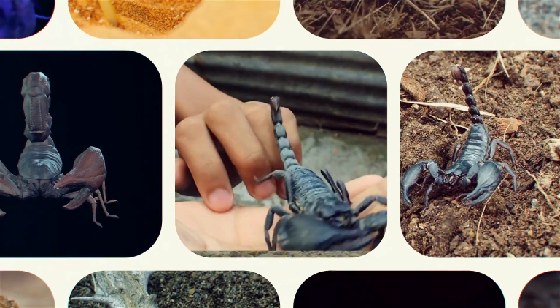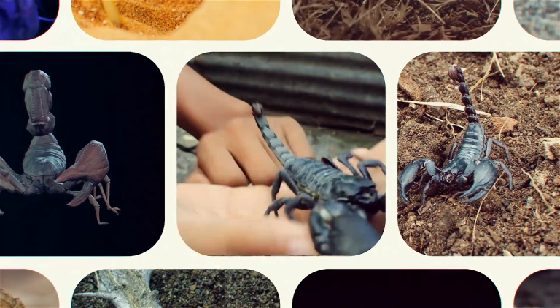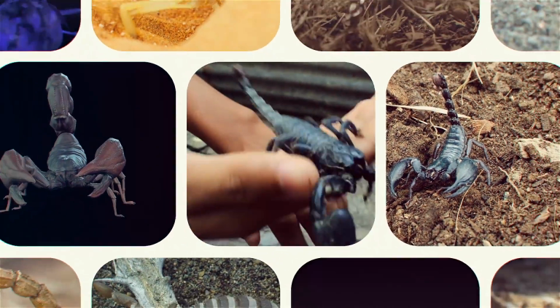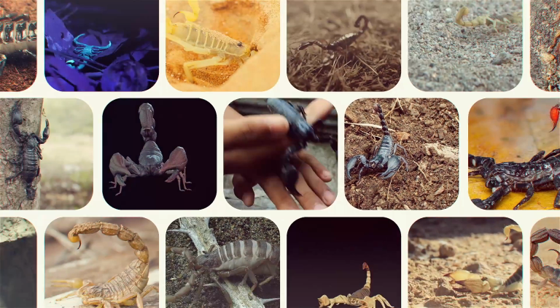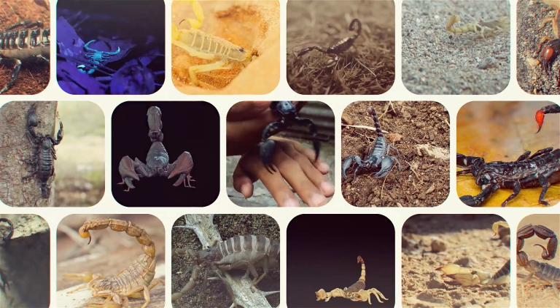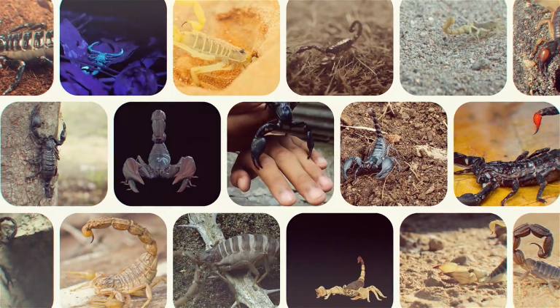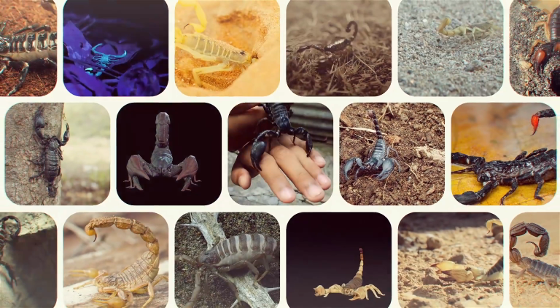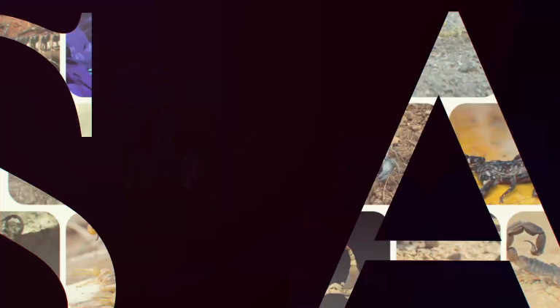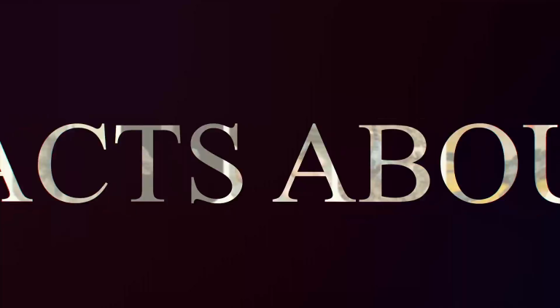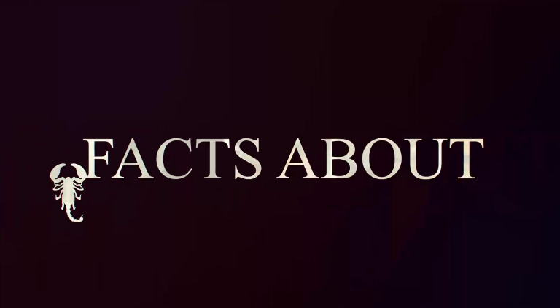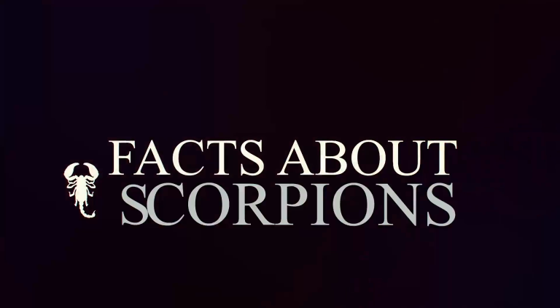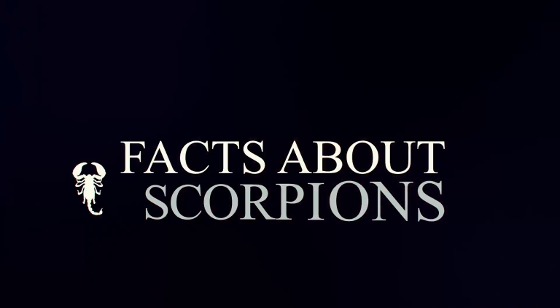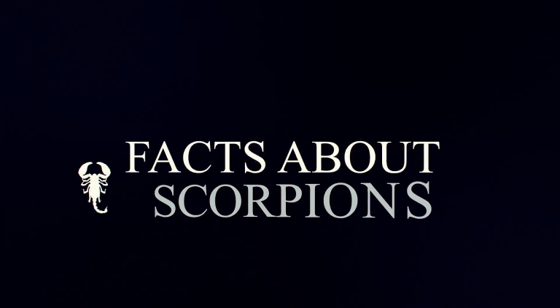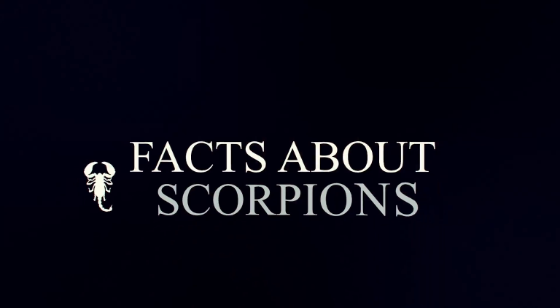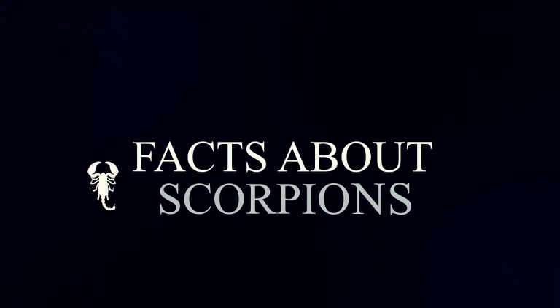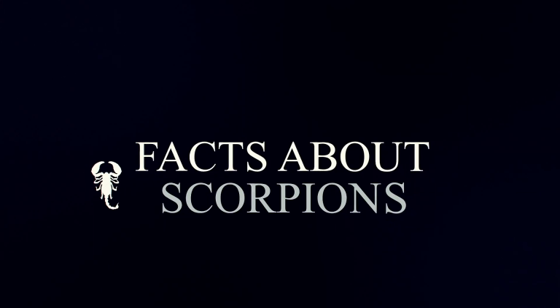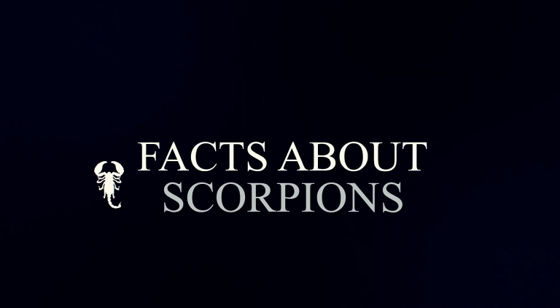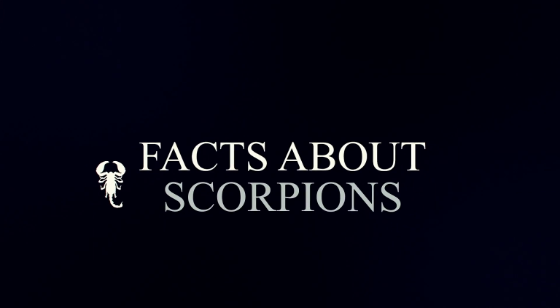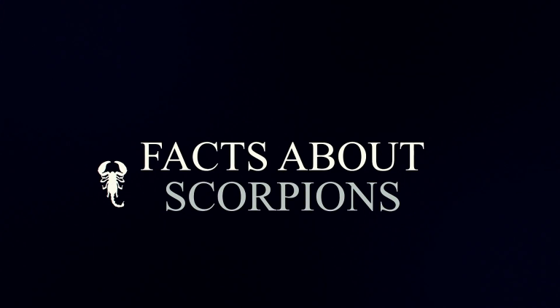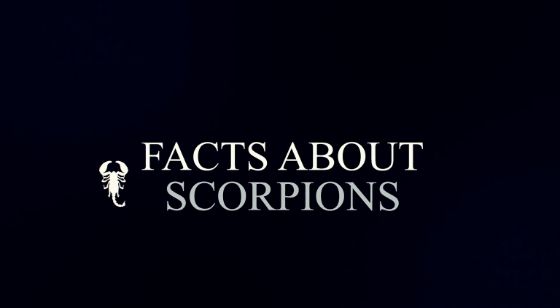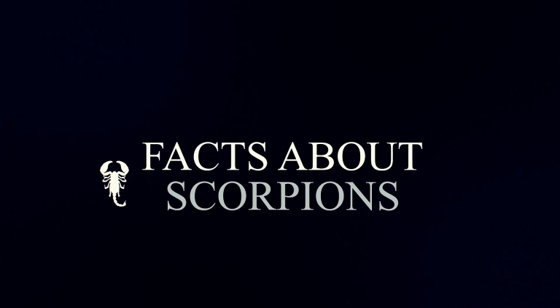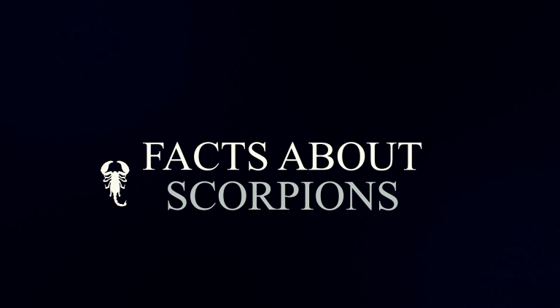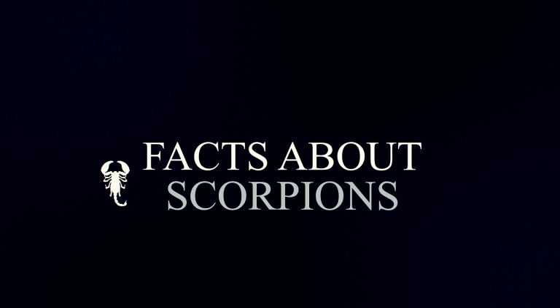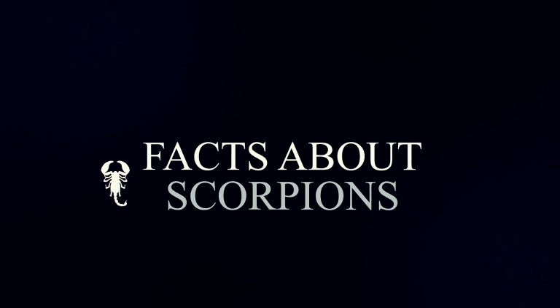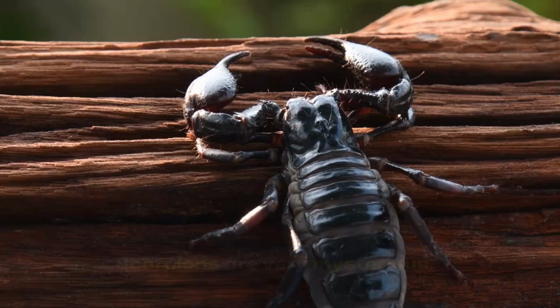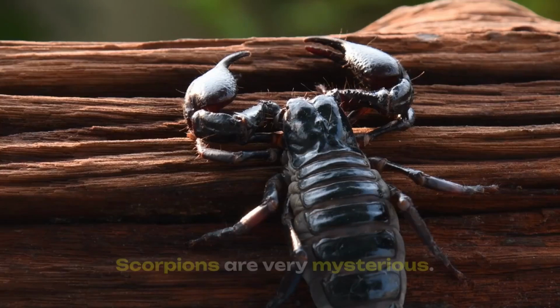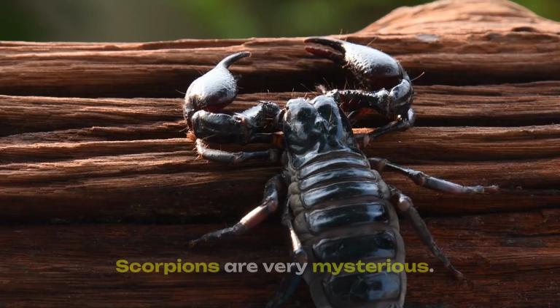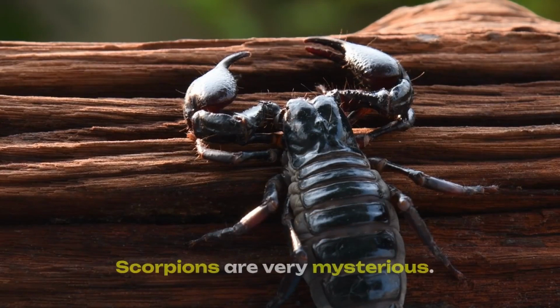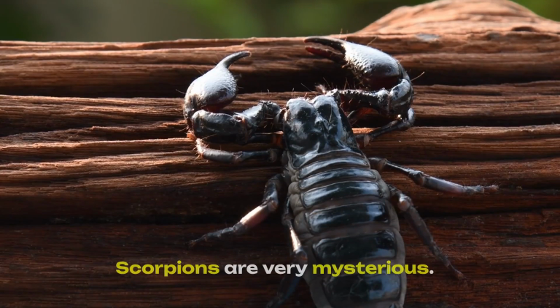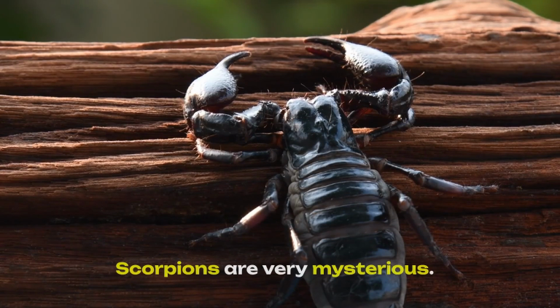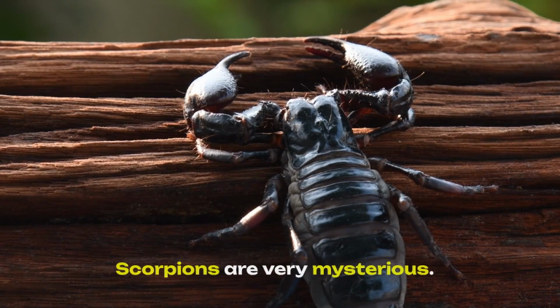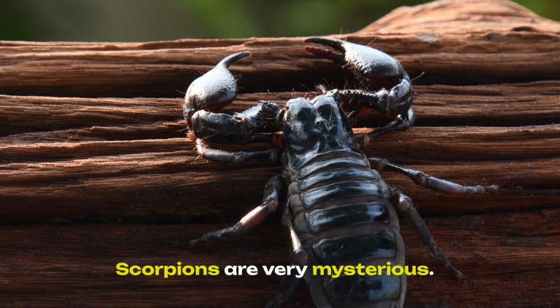Learn some interesting facts about scorpions. Scorpions are very mysterious.